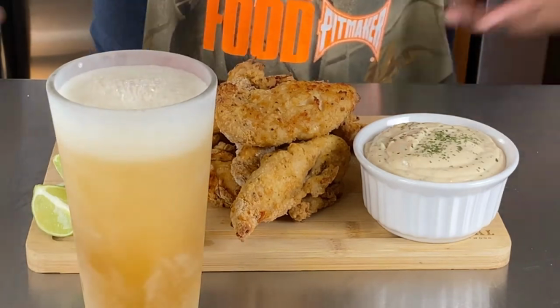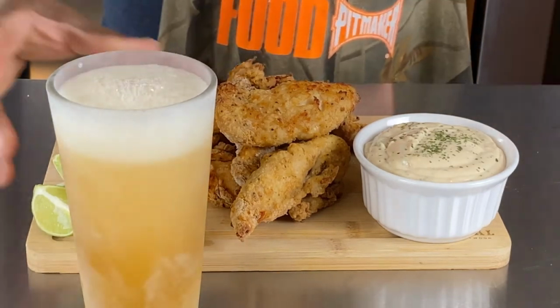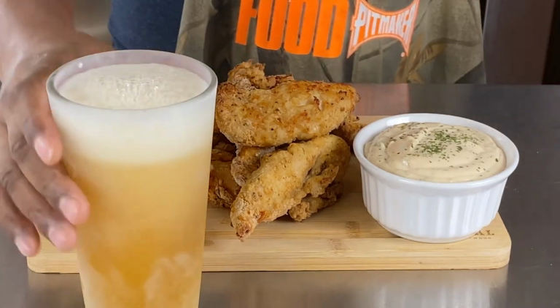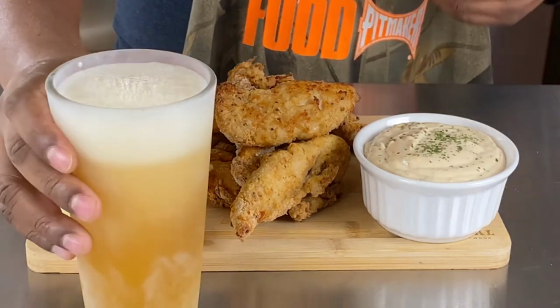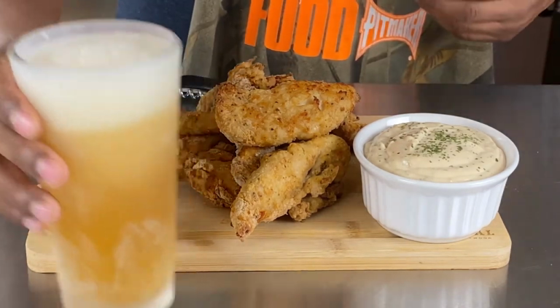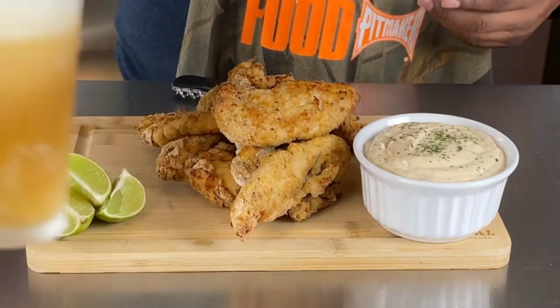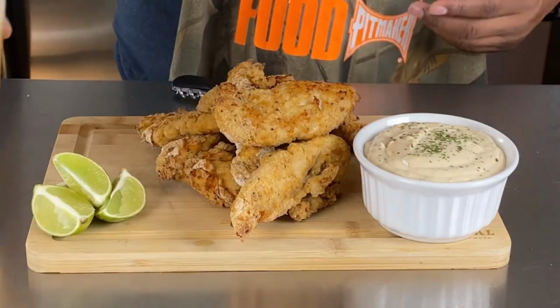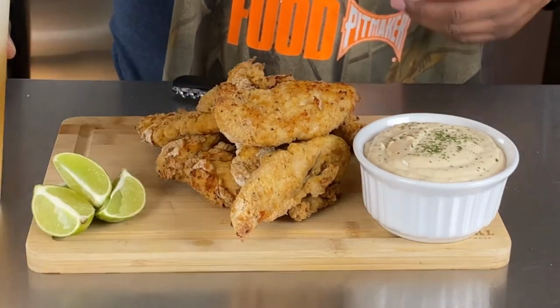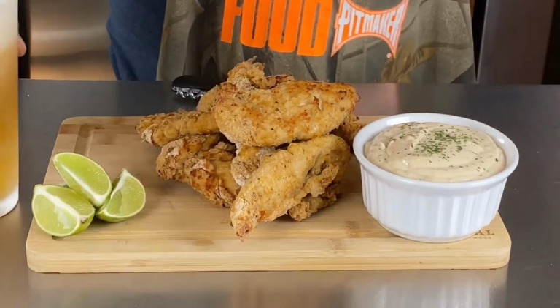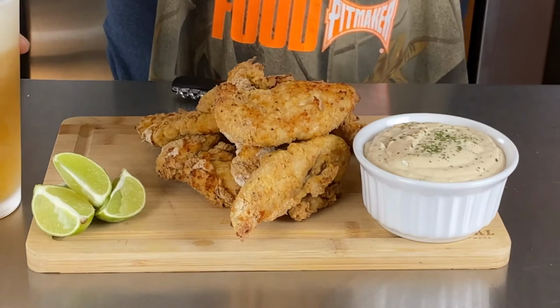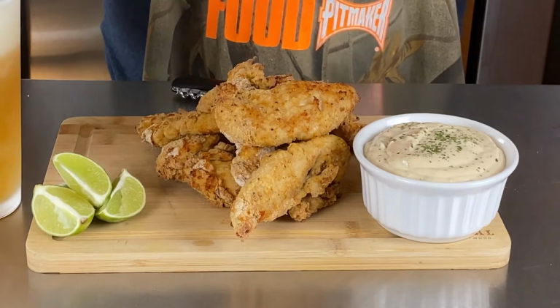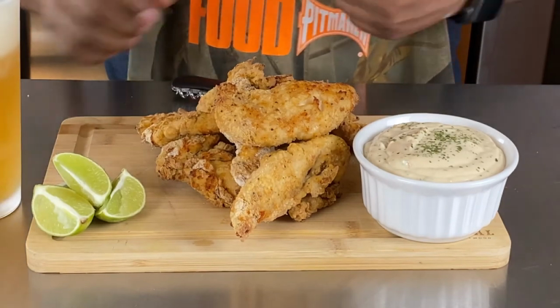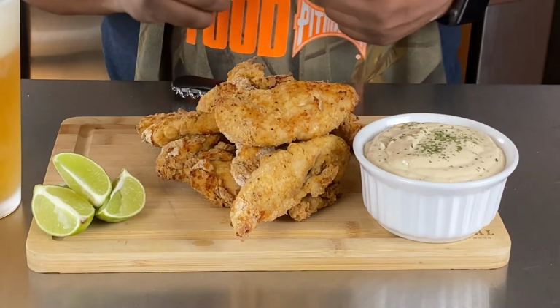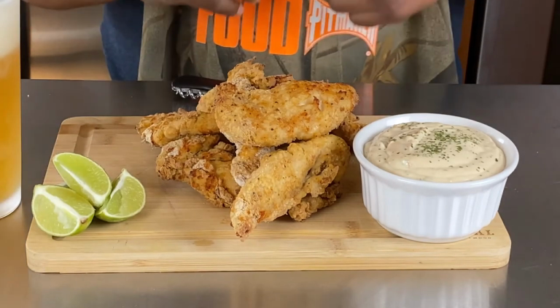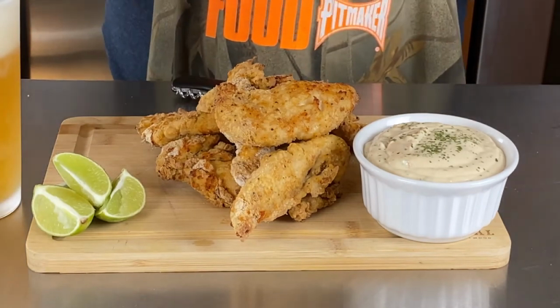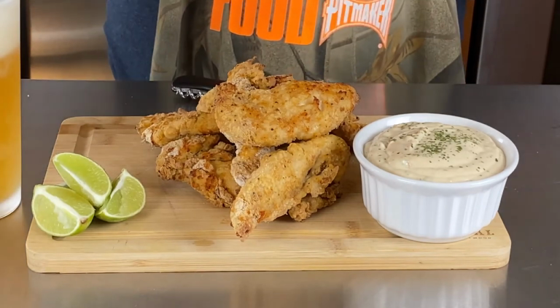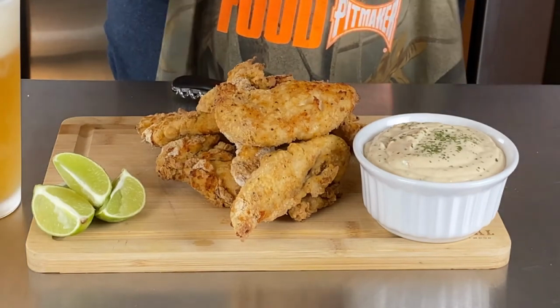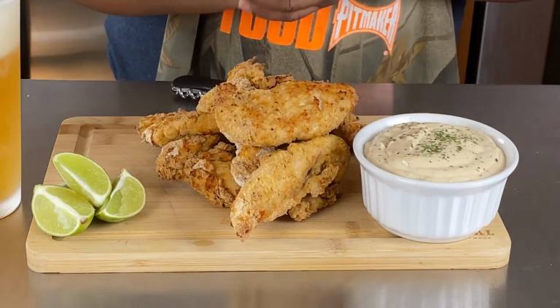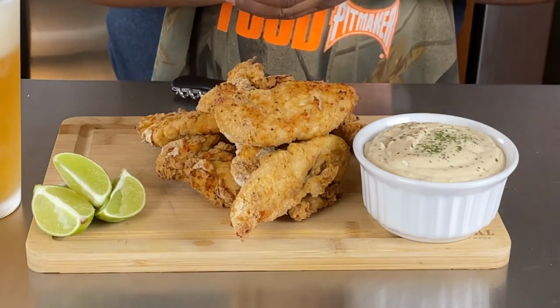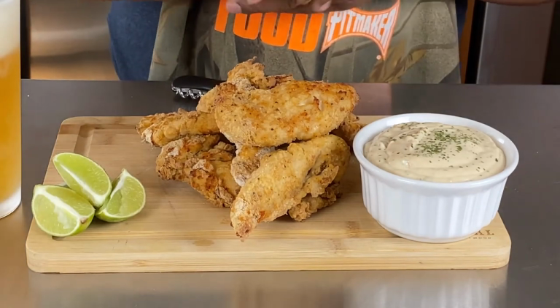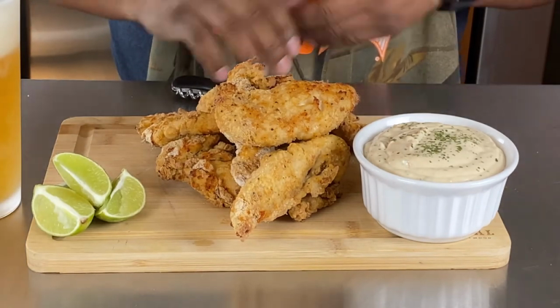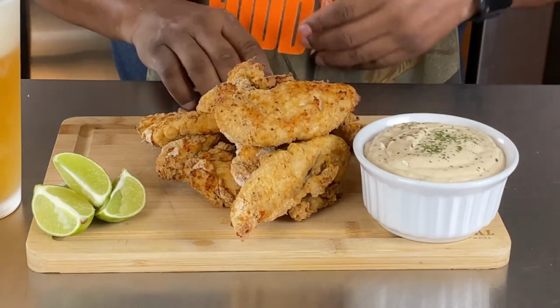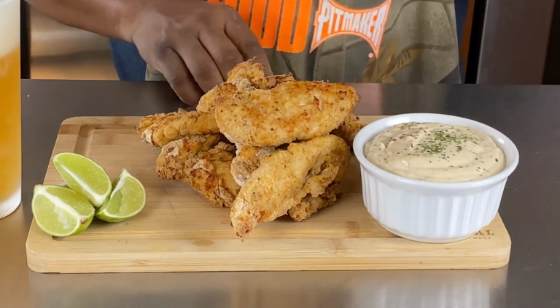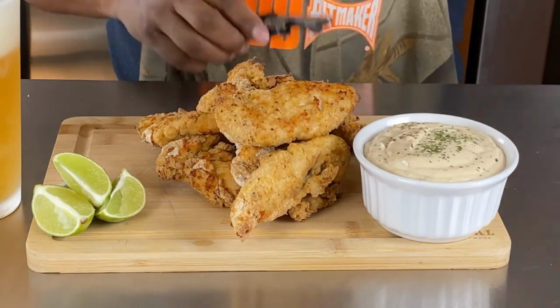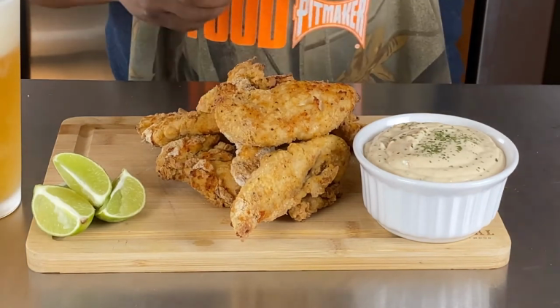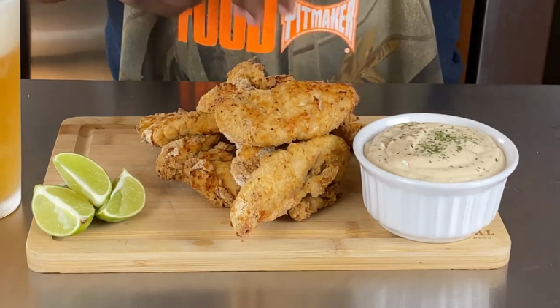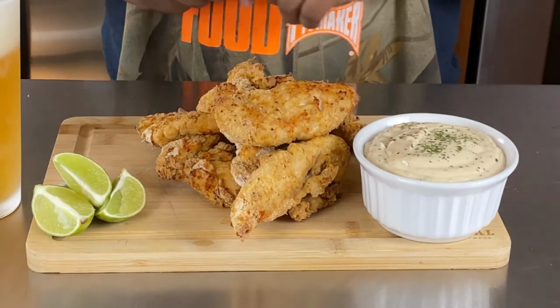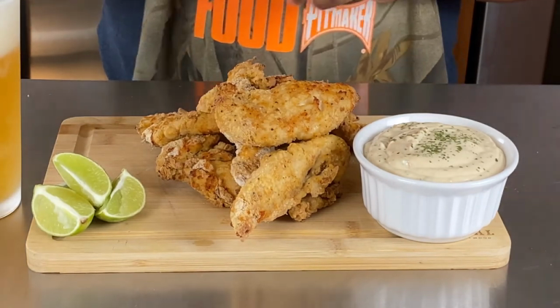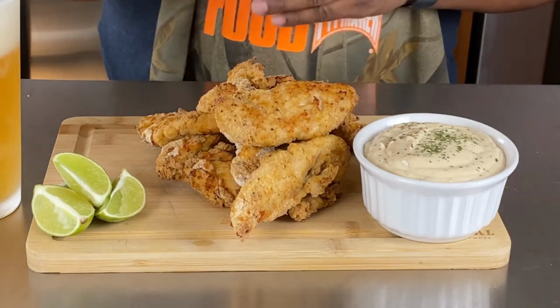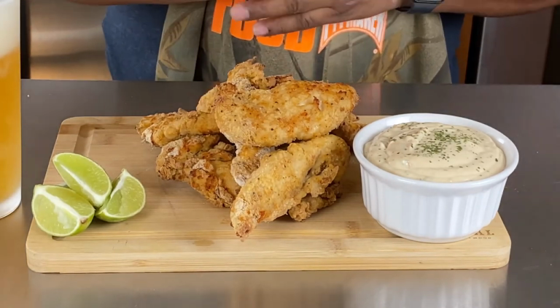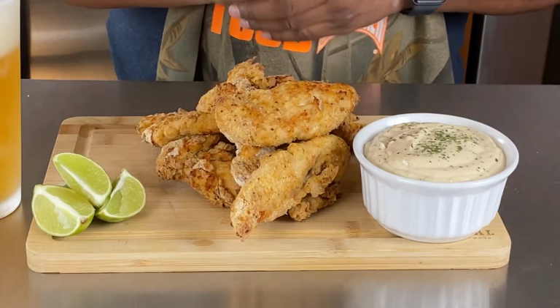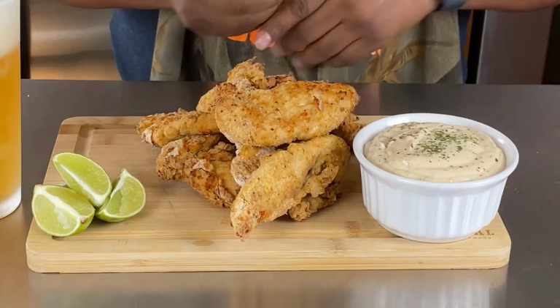So there y'all go. Enjoy this video. Please try this recipe out. And as always — good food, good vibes.